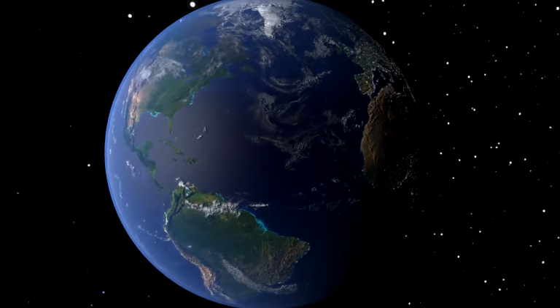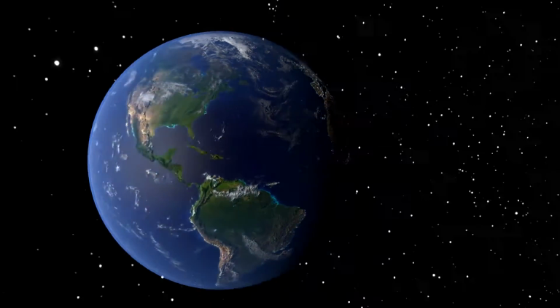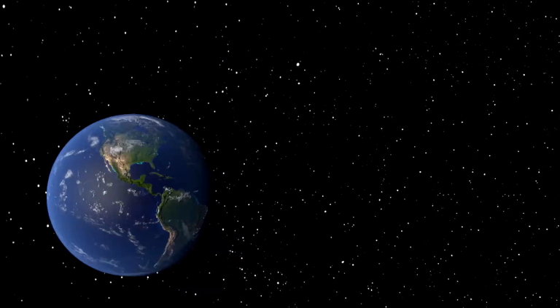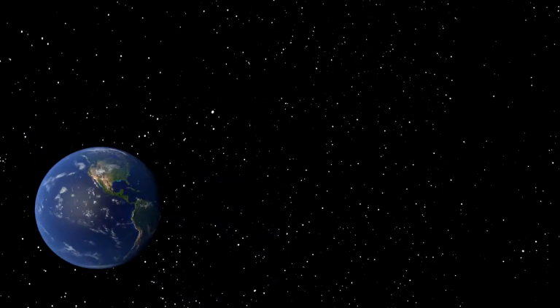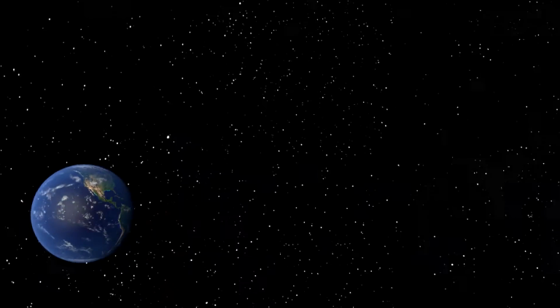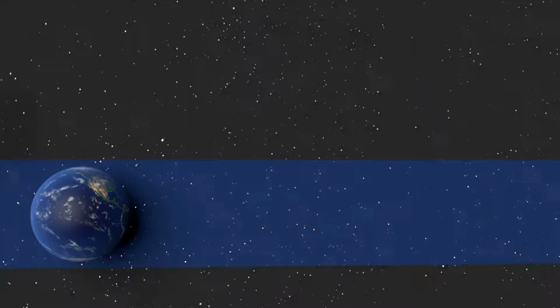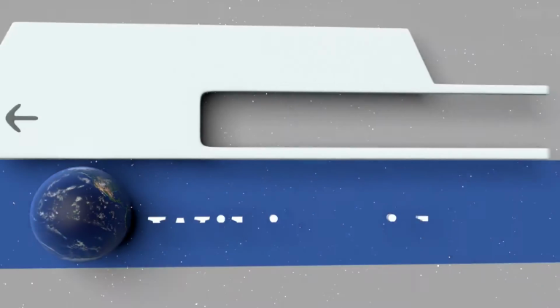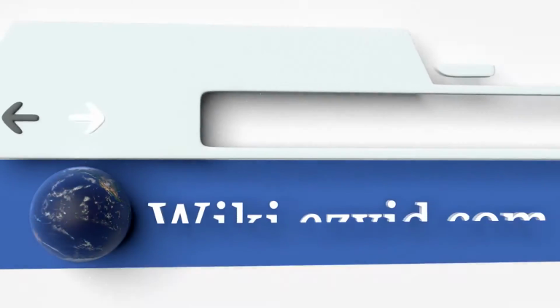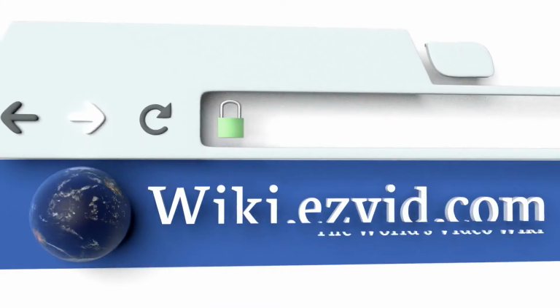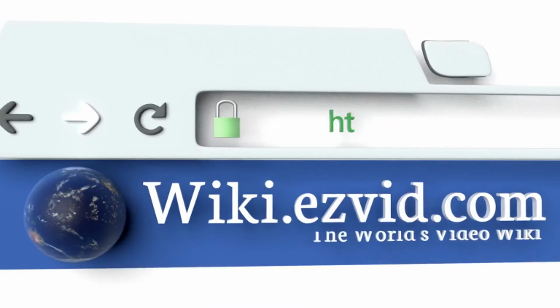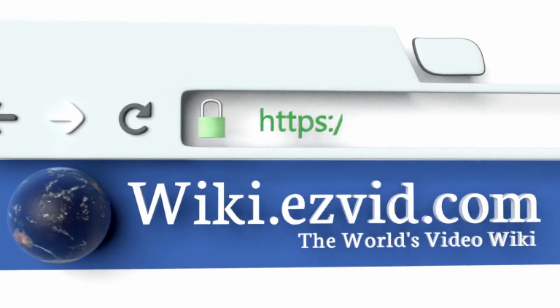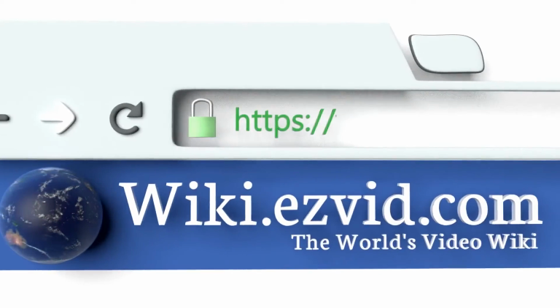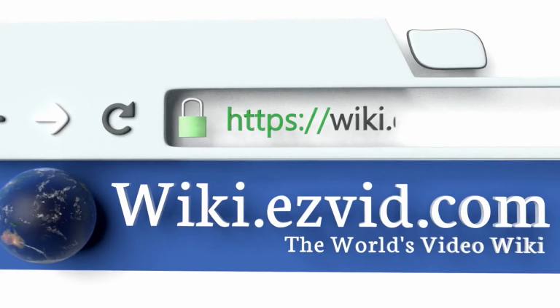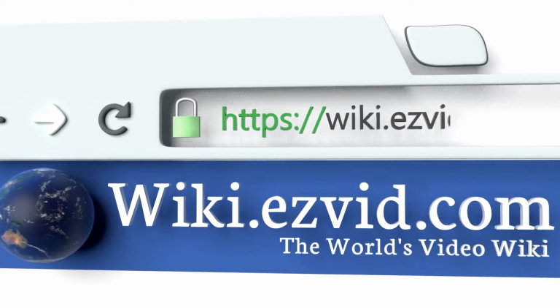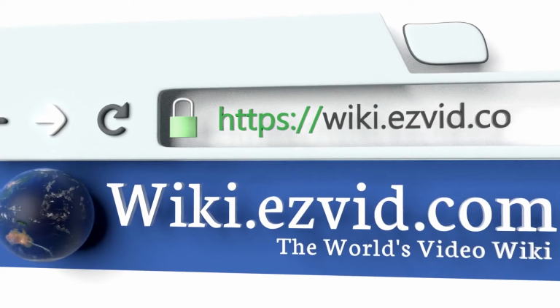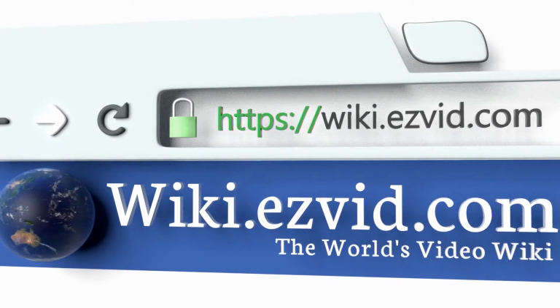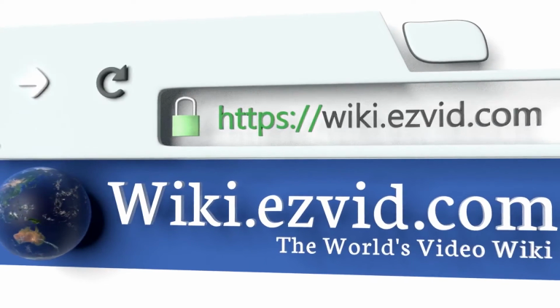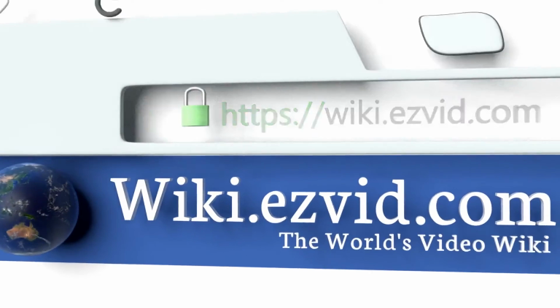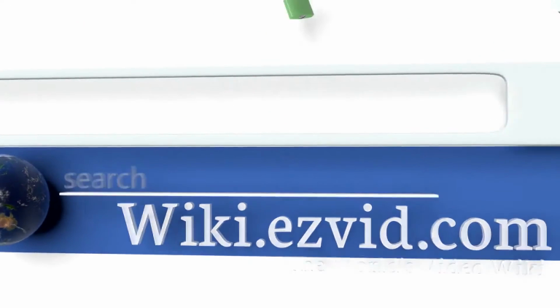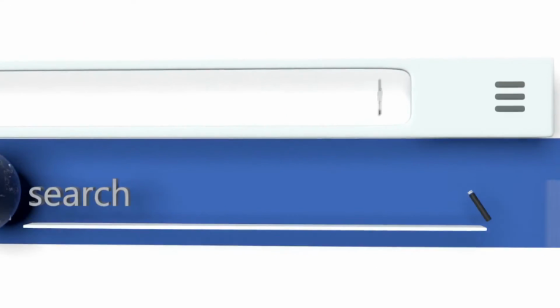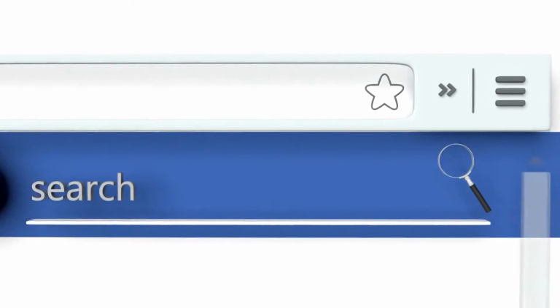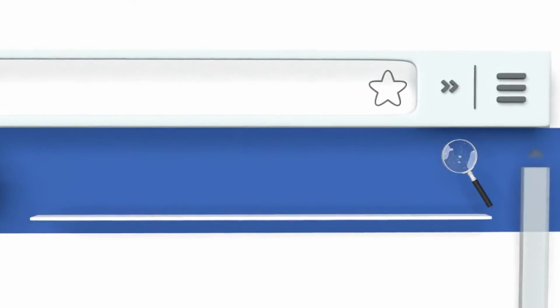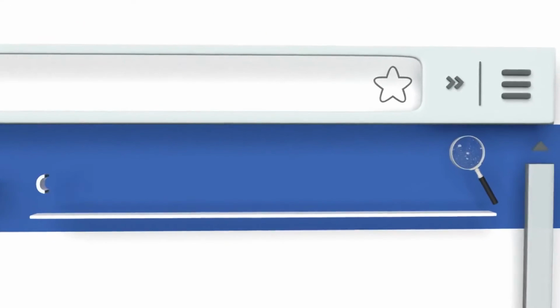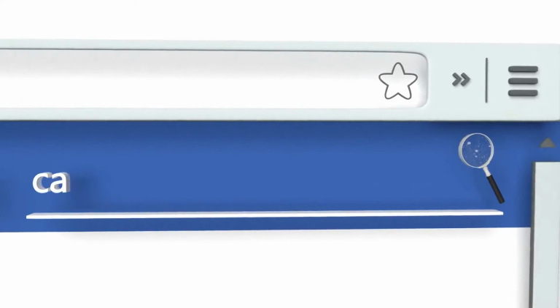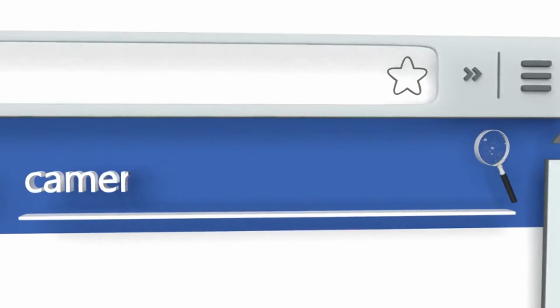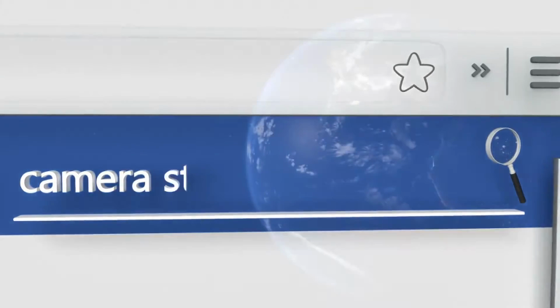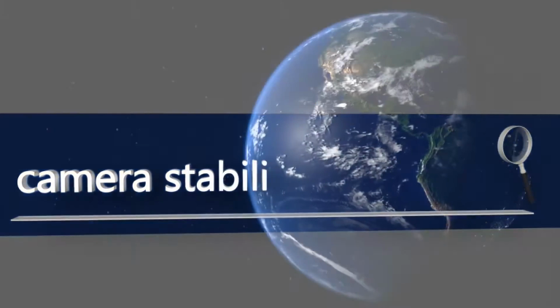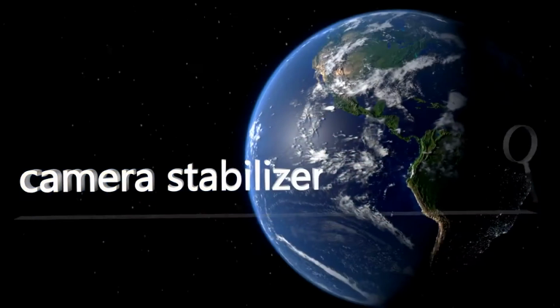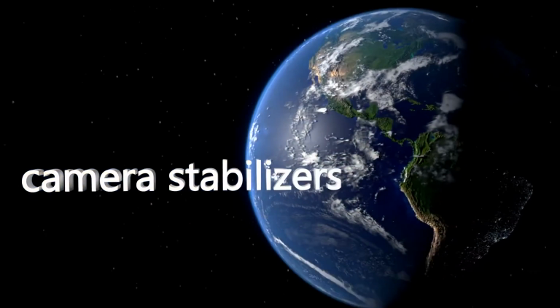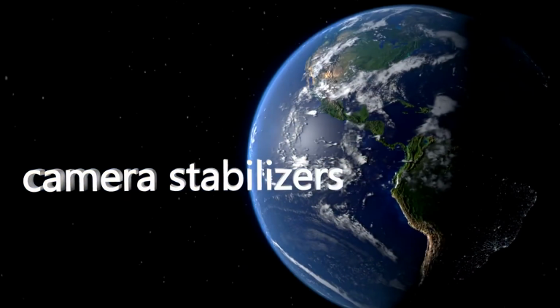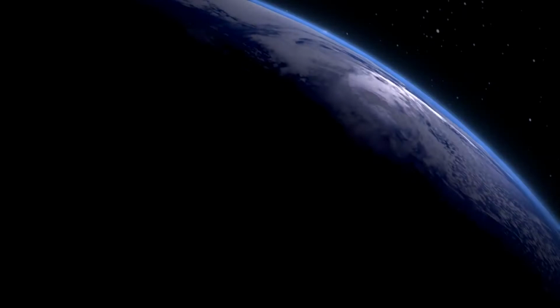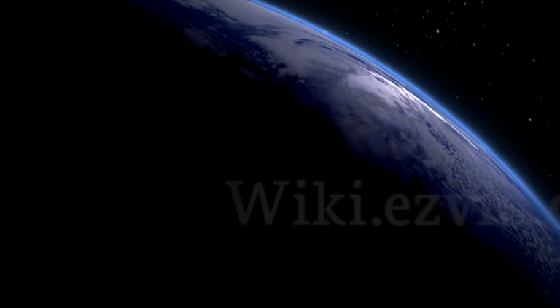To see all of our choices, go to wiki.easyvid.com and search for camera stabilizers, or click beneath this video.